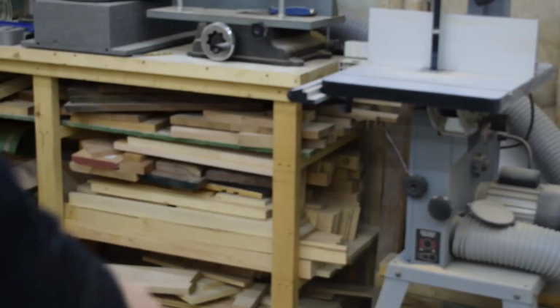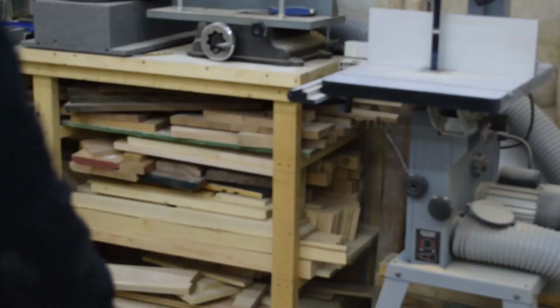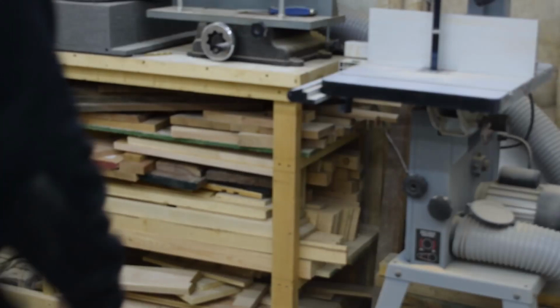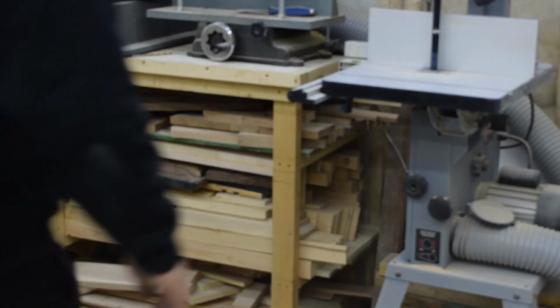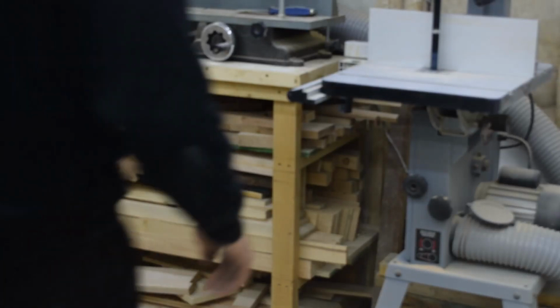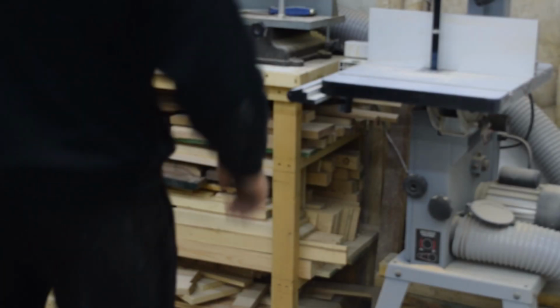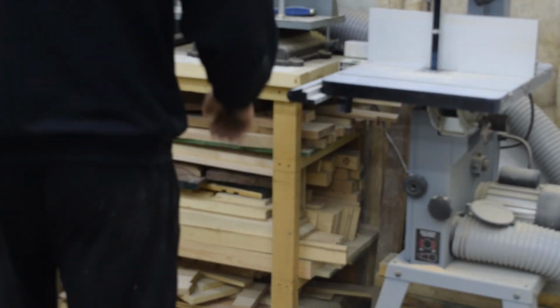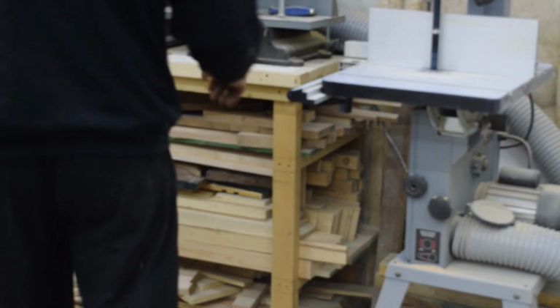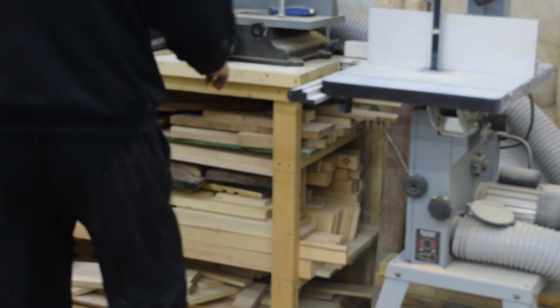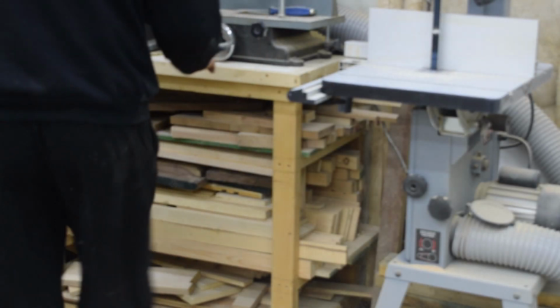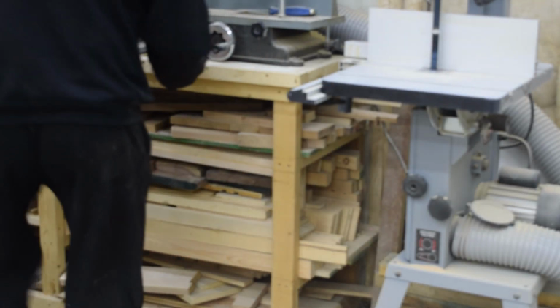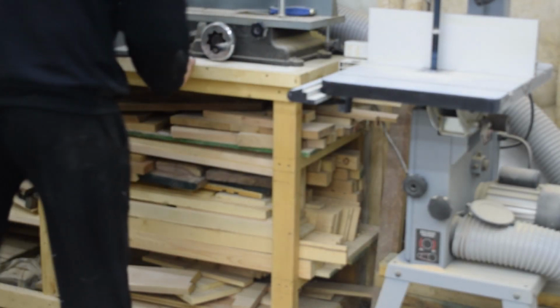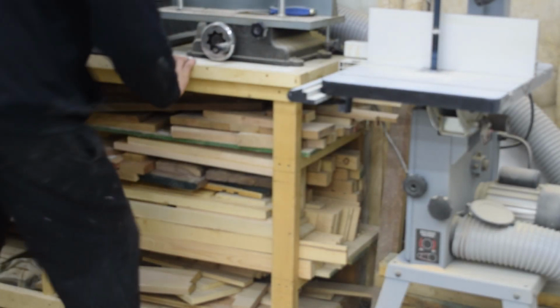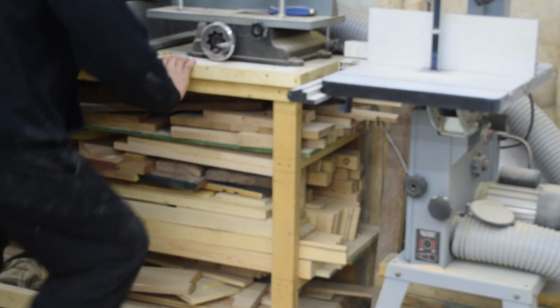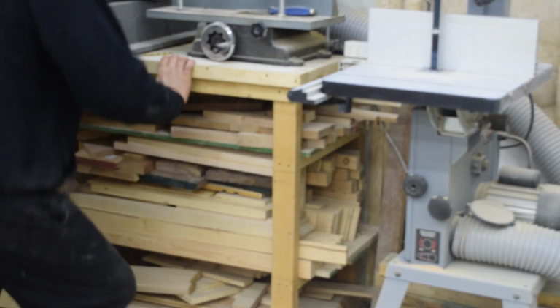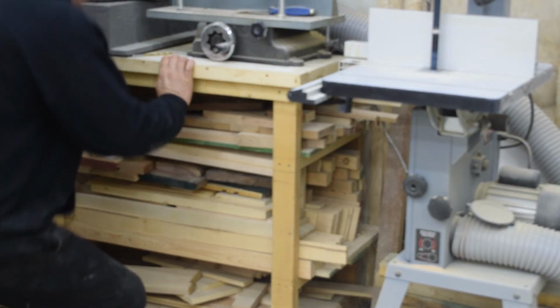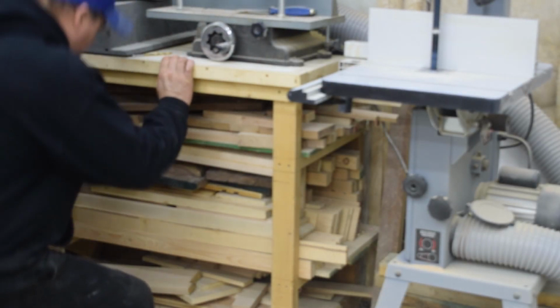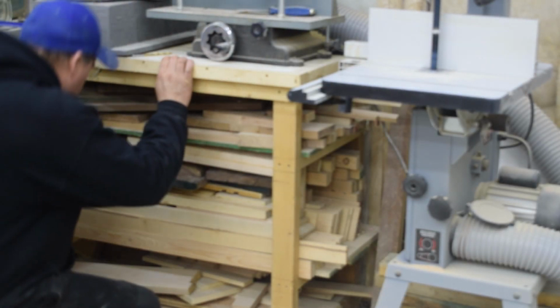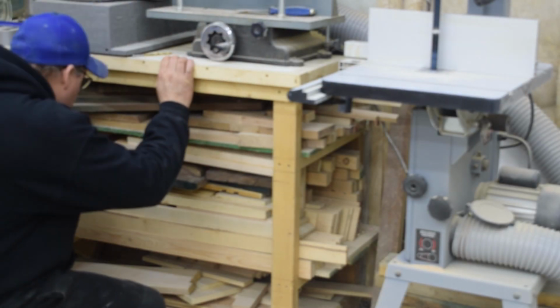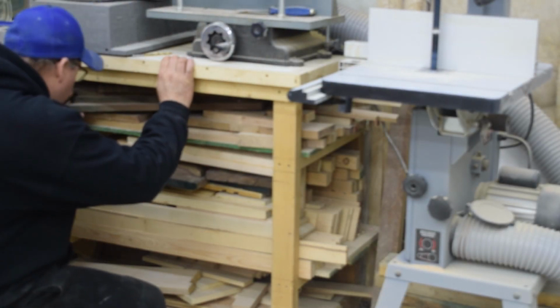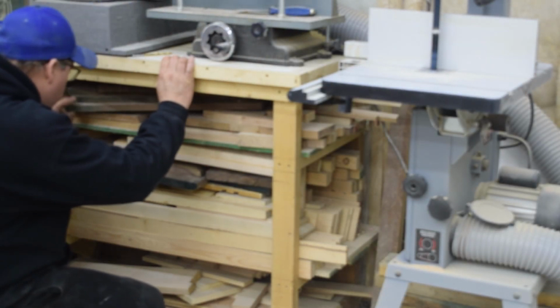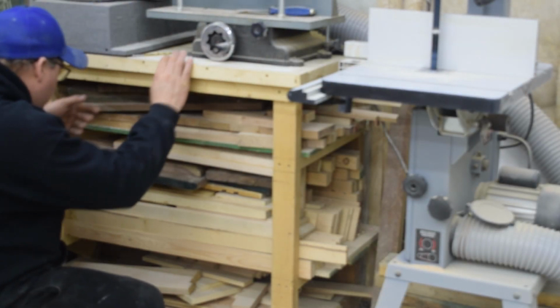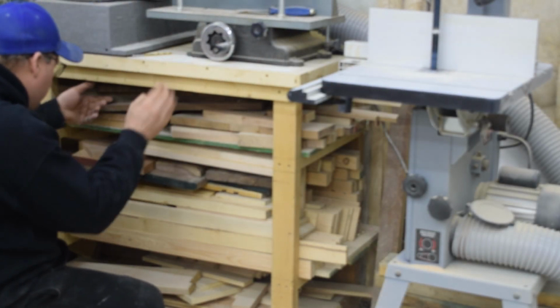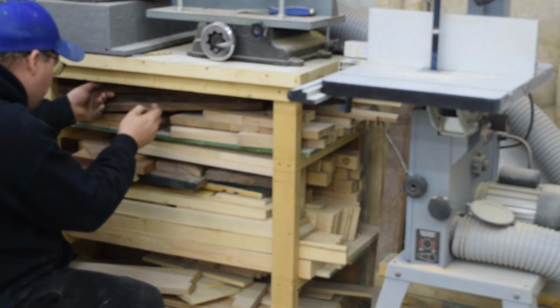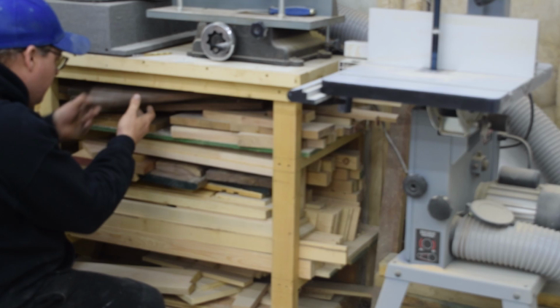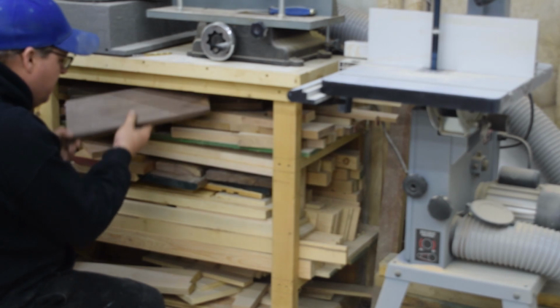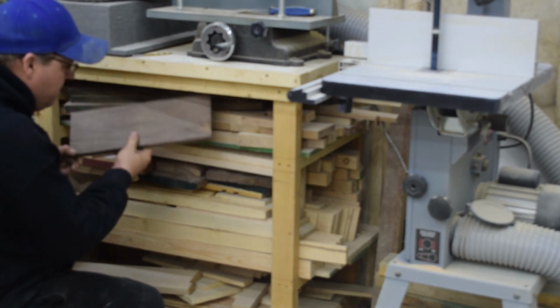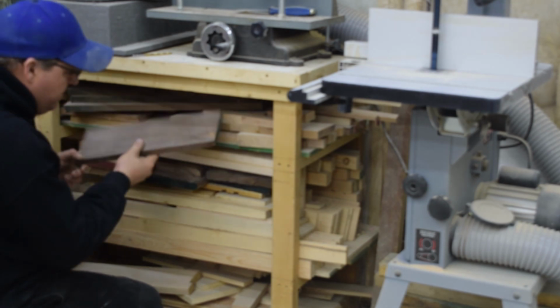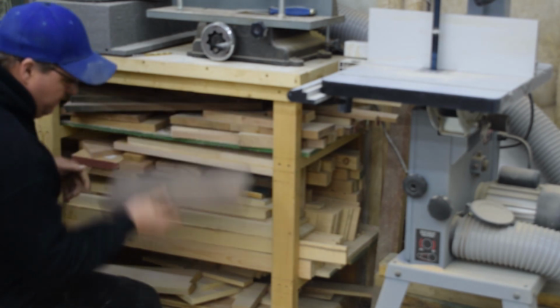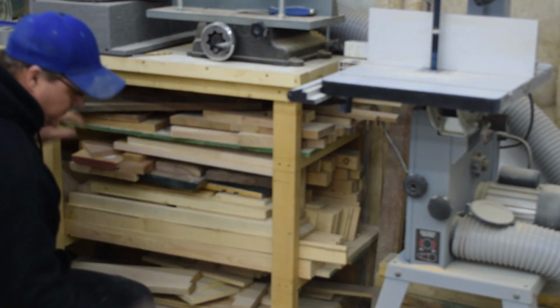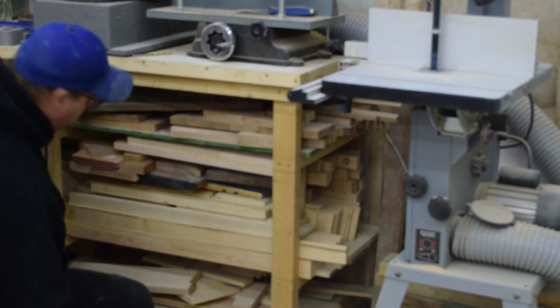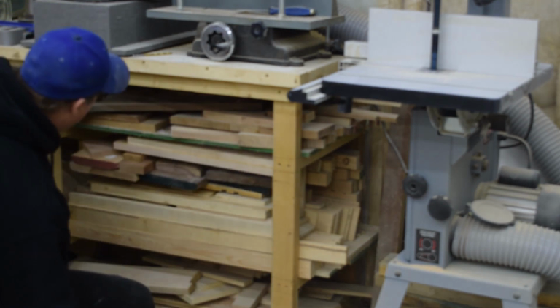To start, I go through my scrap bin and pick out the appropriate pieces of each material I want.